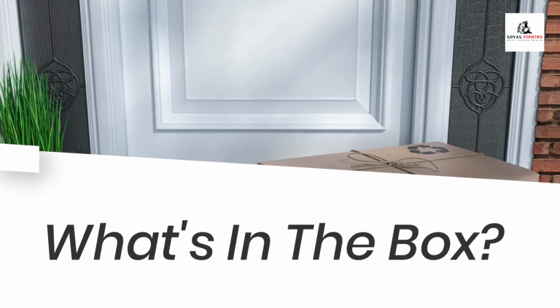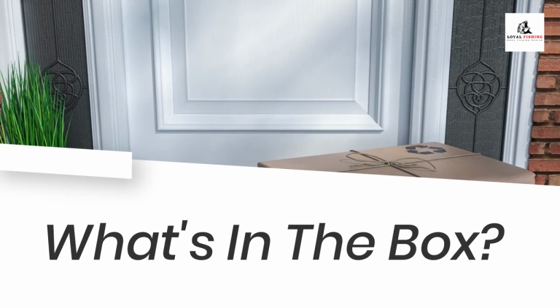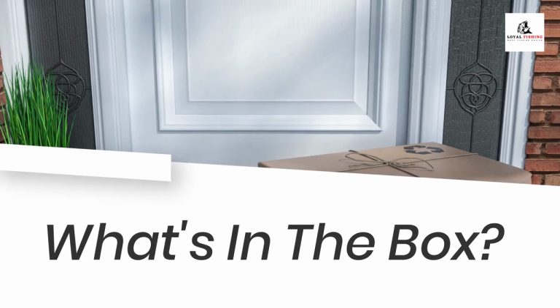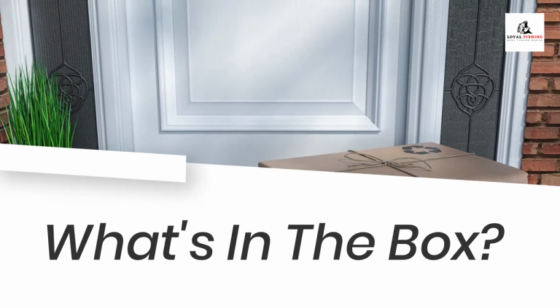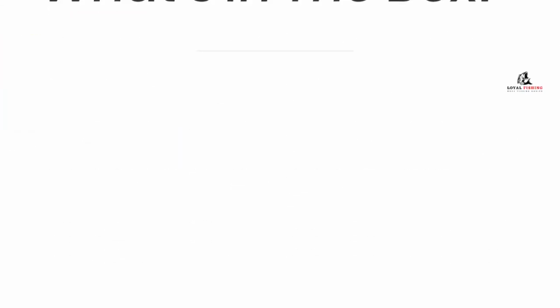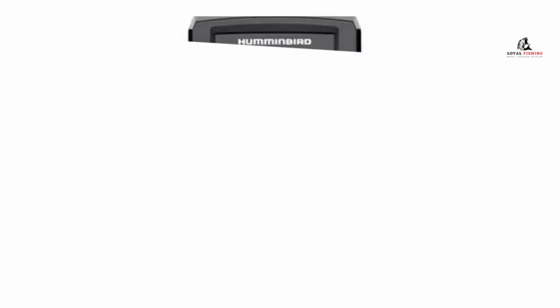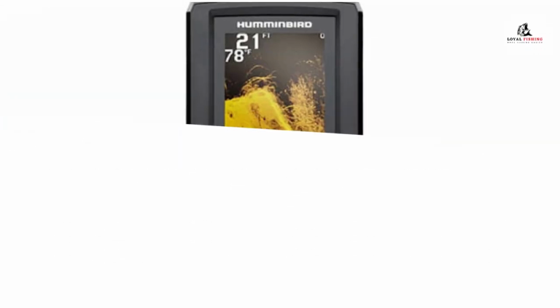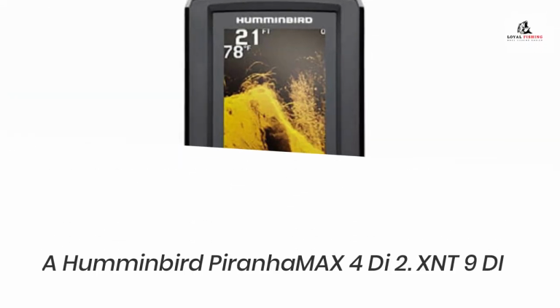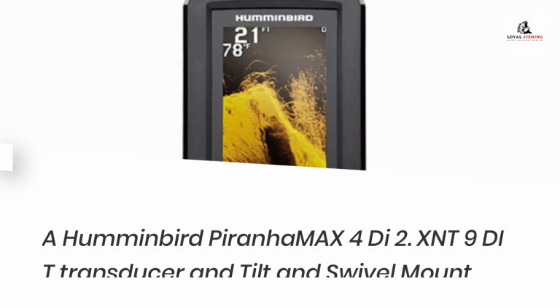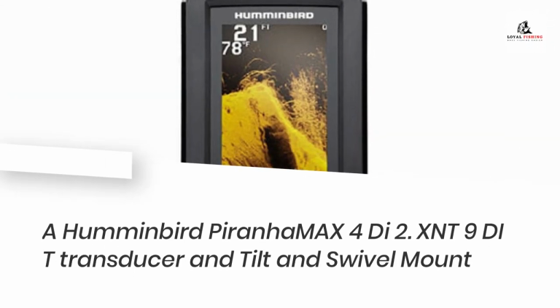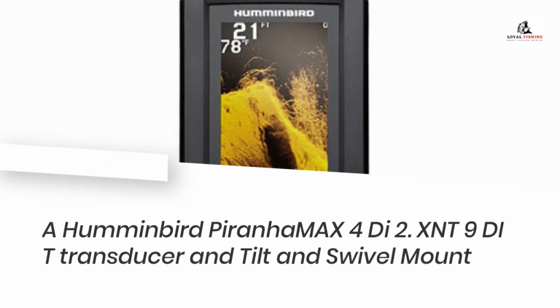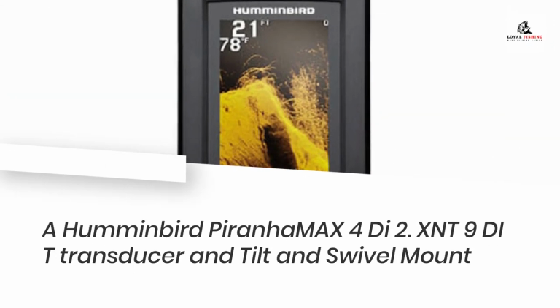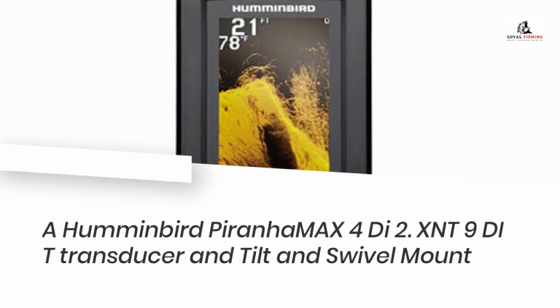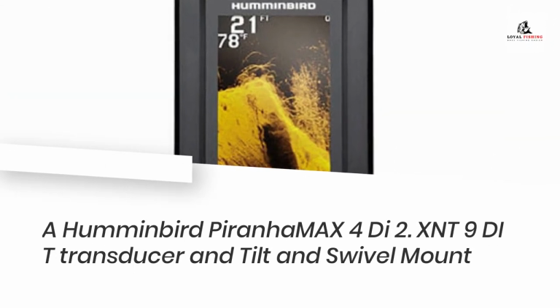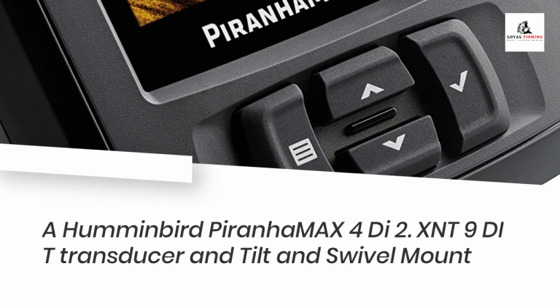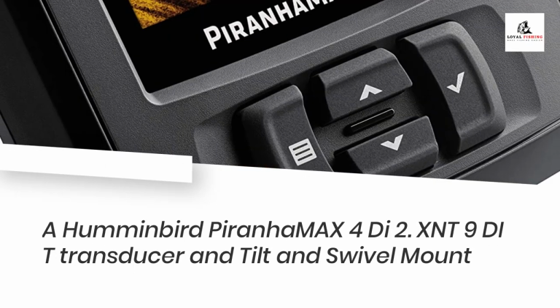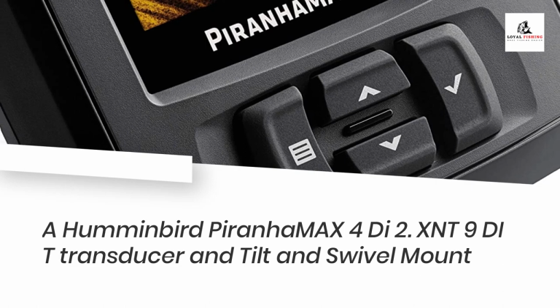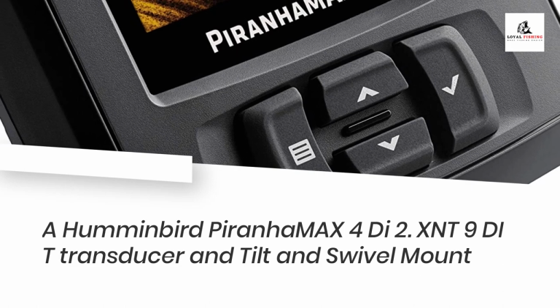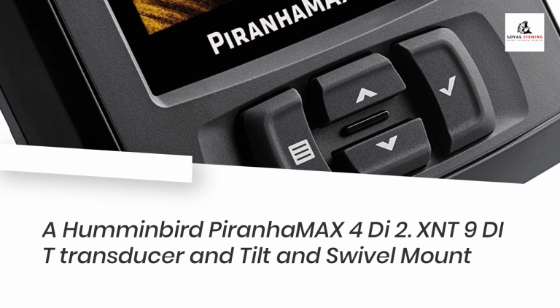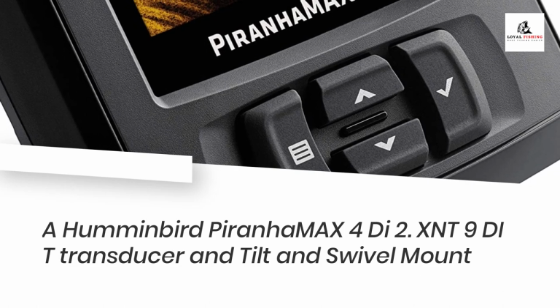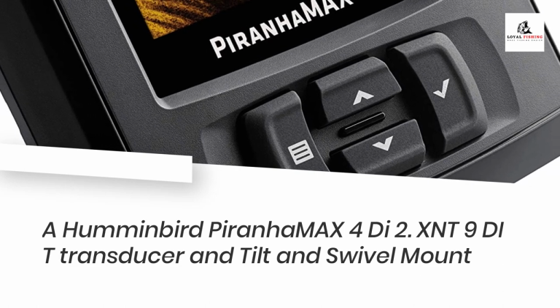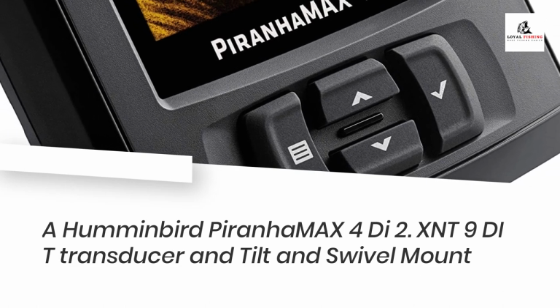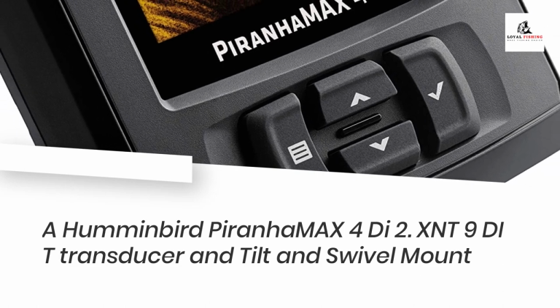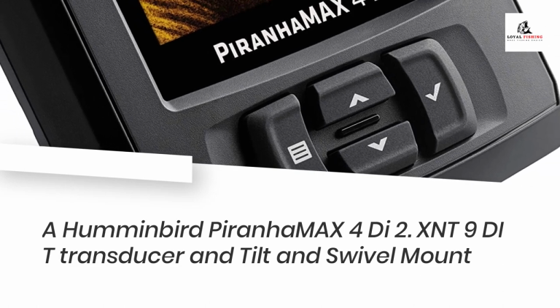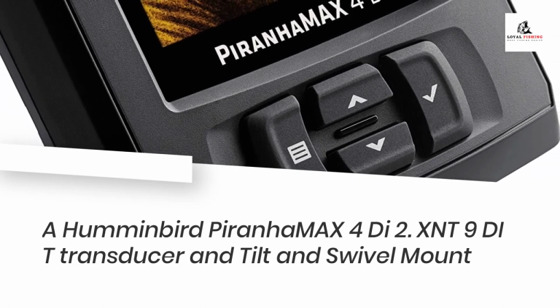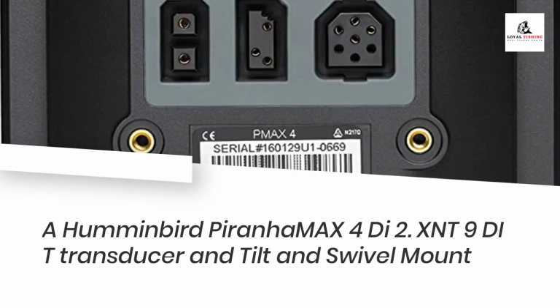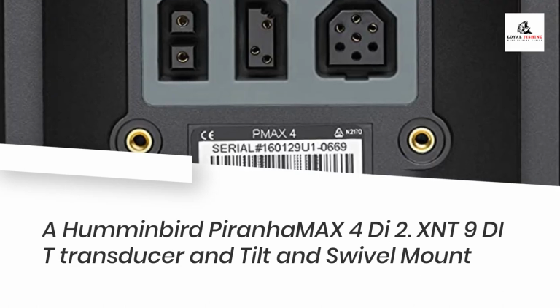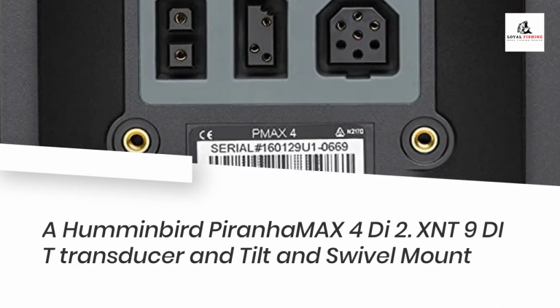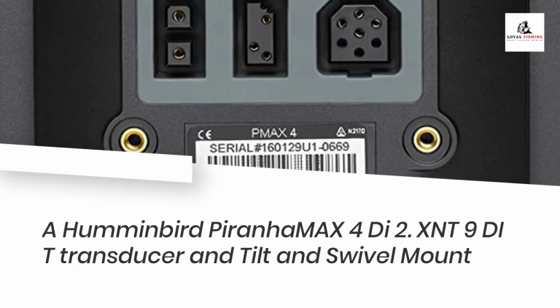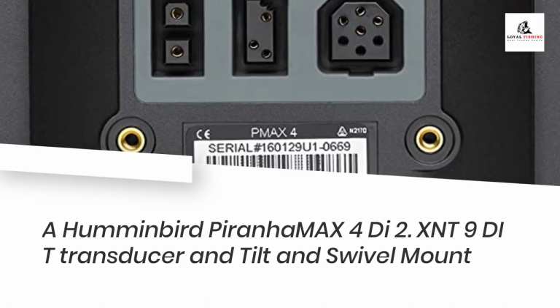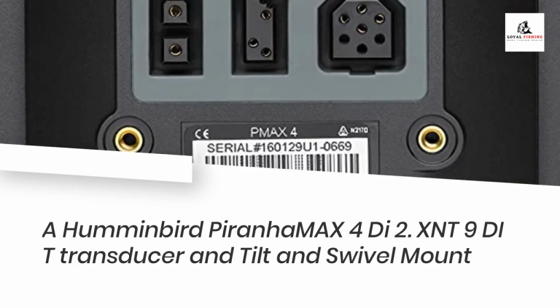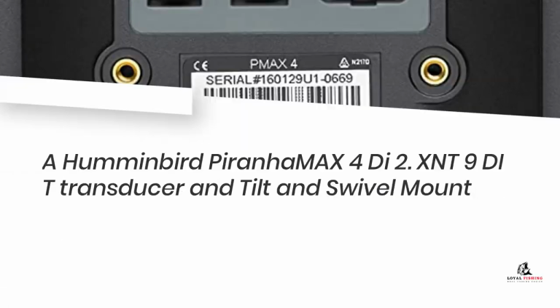What's in the box? A Humminbird PiranhaMax 4Di, XNT9DIT transducer, and tilt and swivel mount.